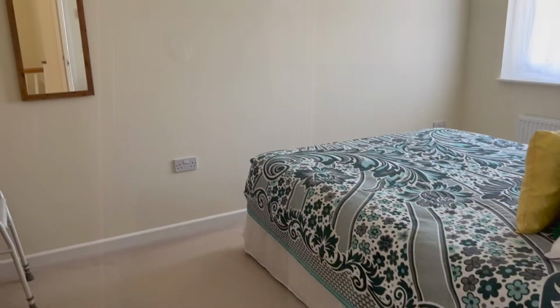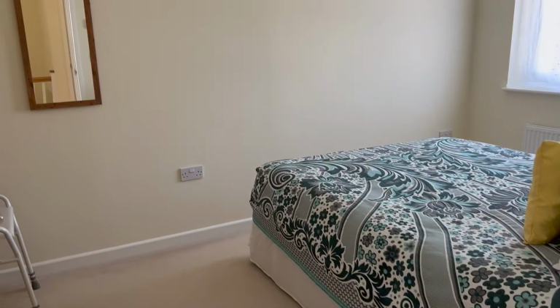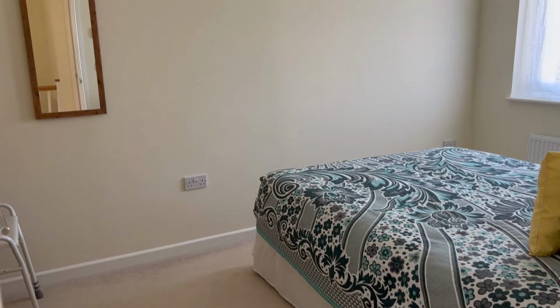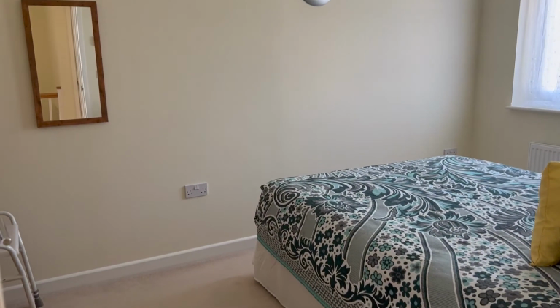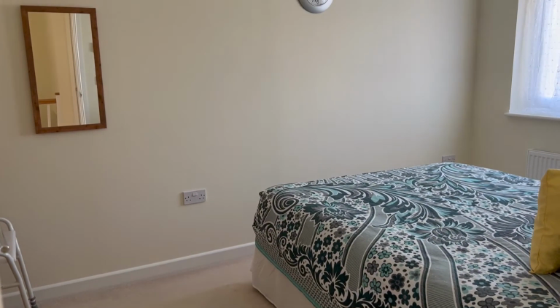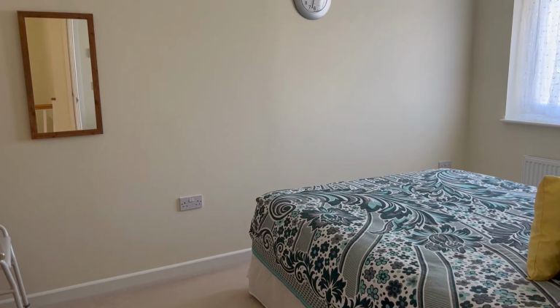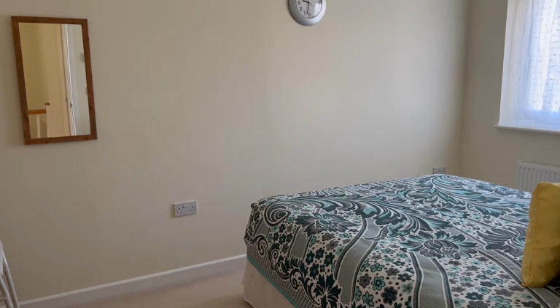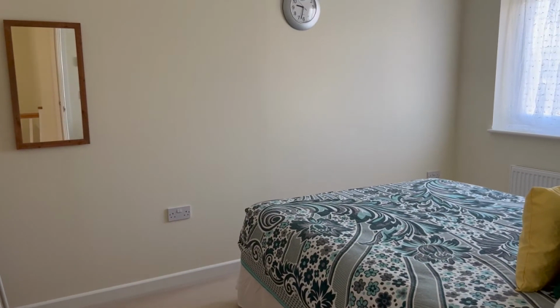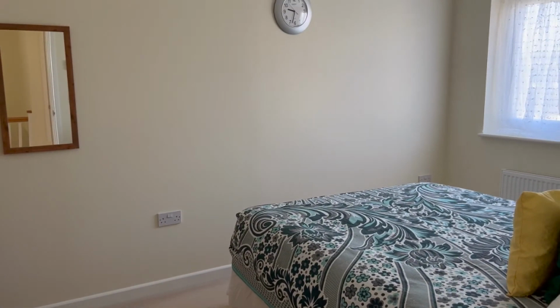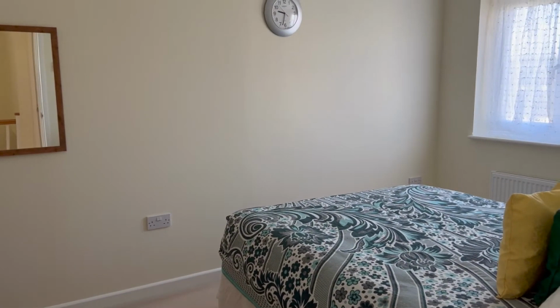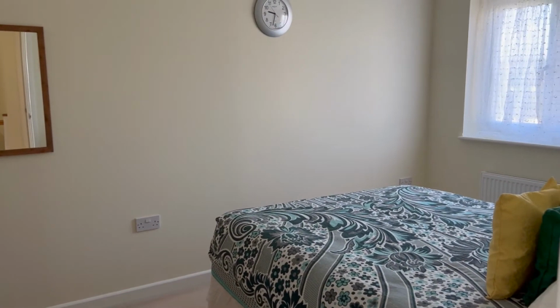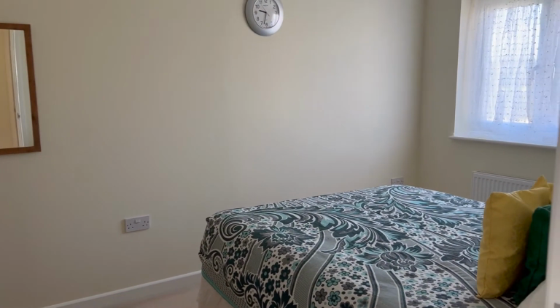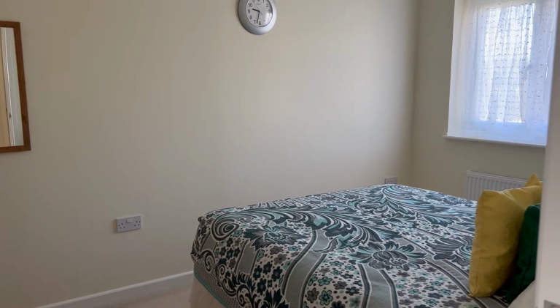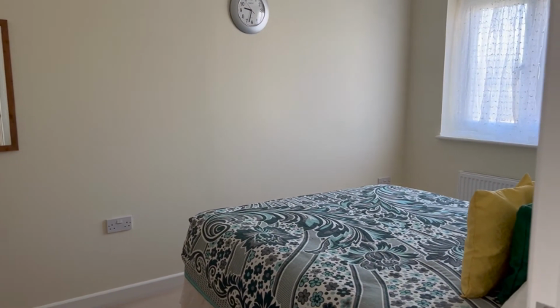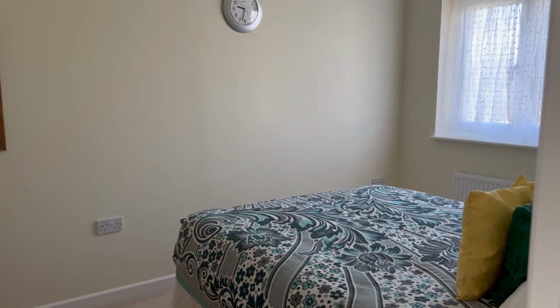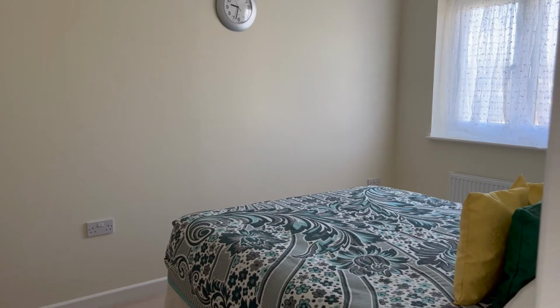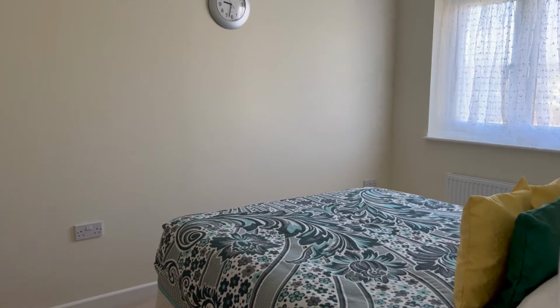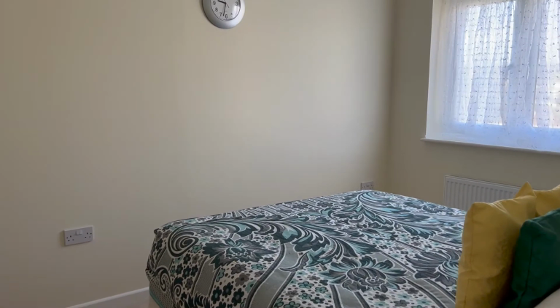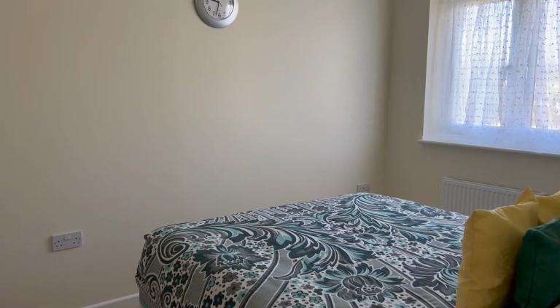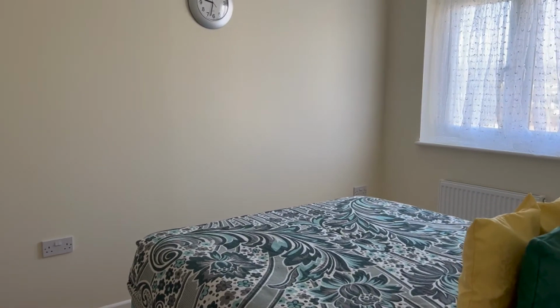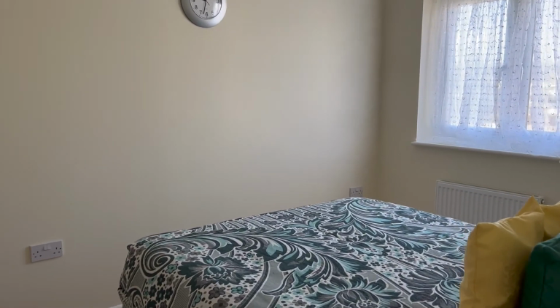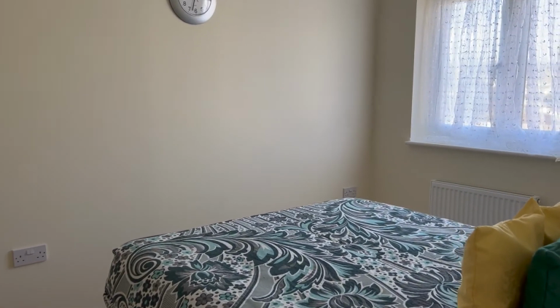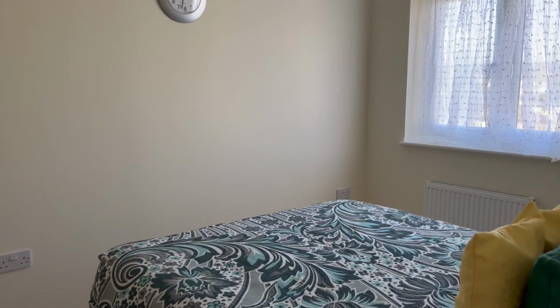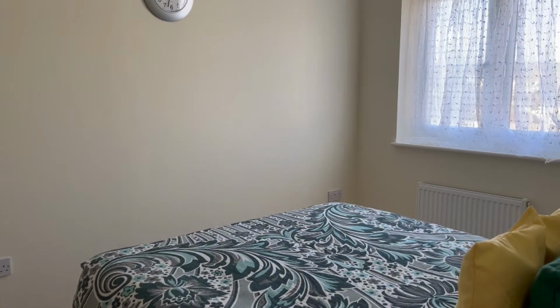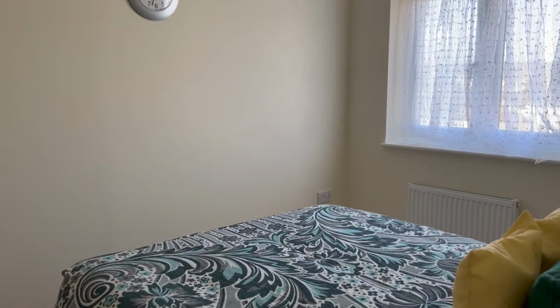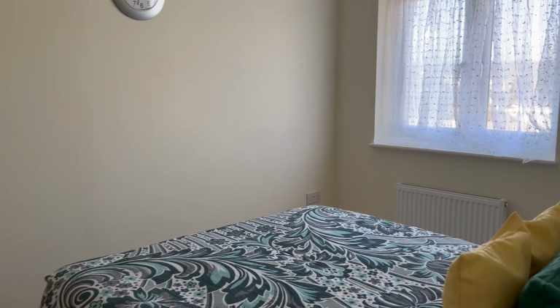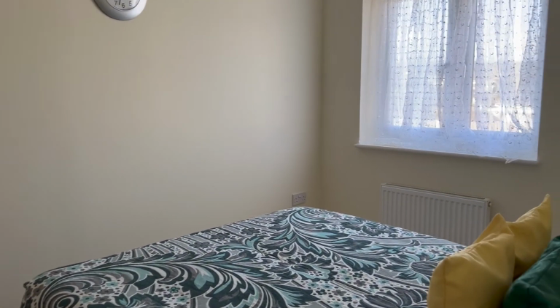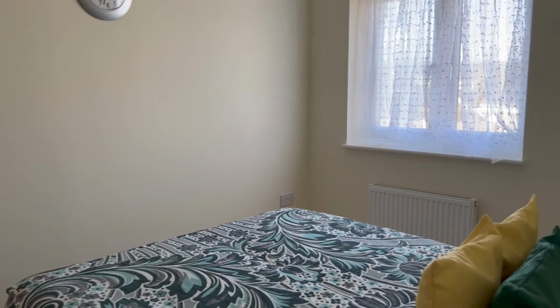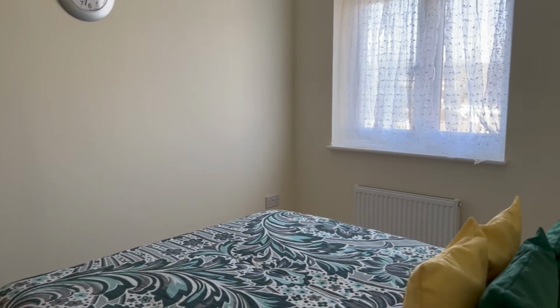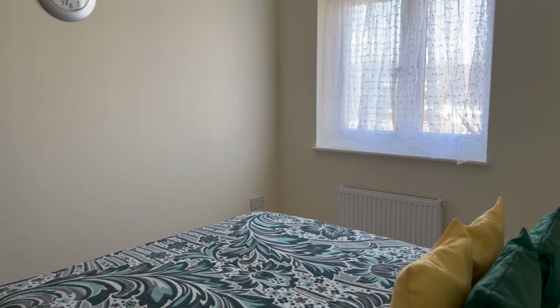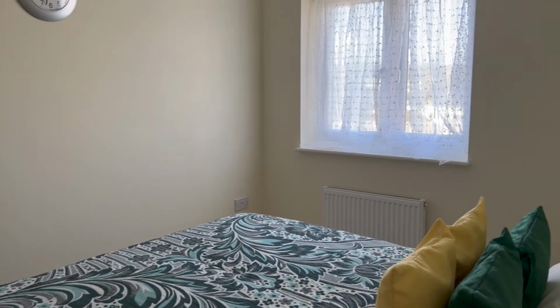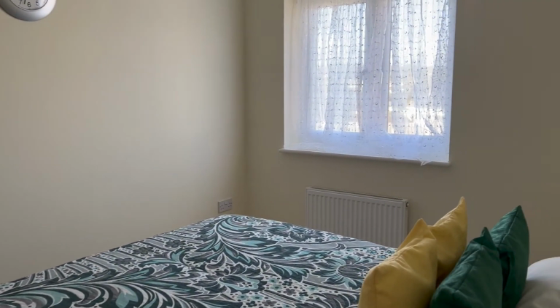The main bedroom is at the front of the property and is a generous-size double with a wardrobe recess.